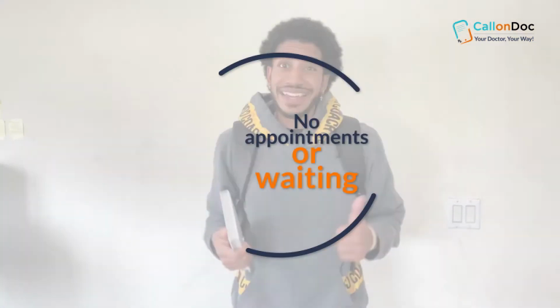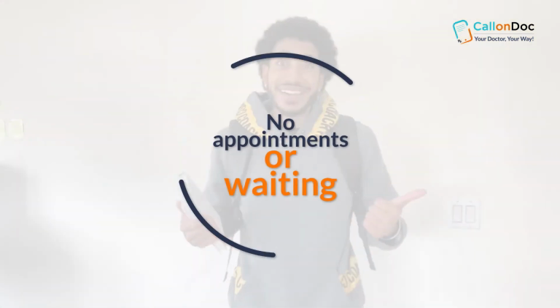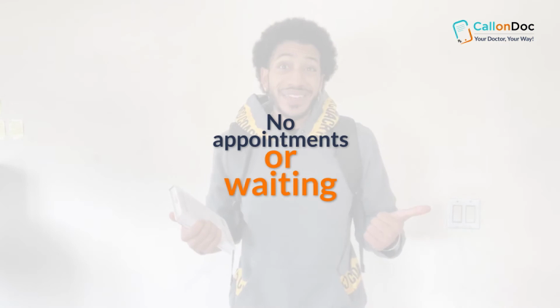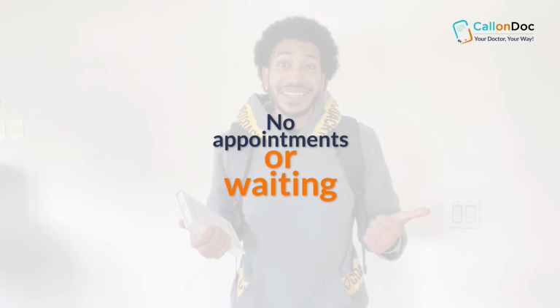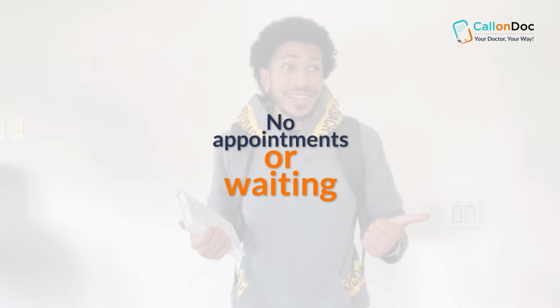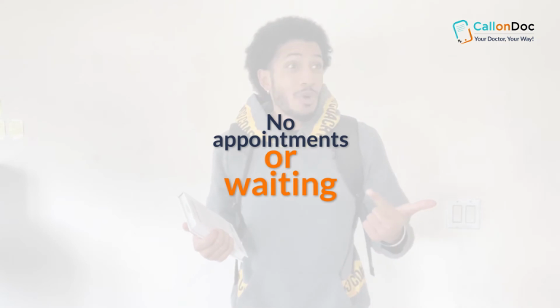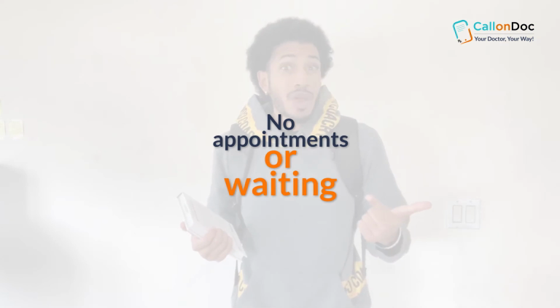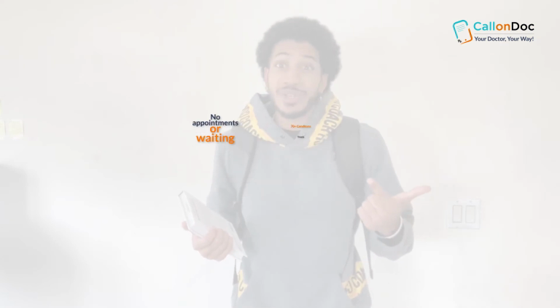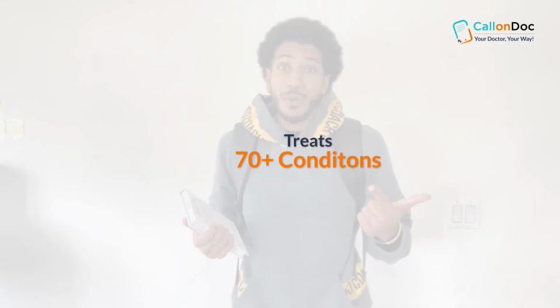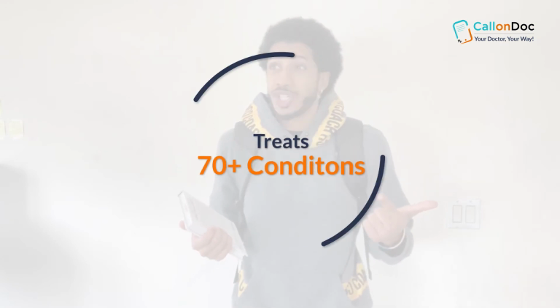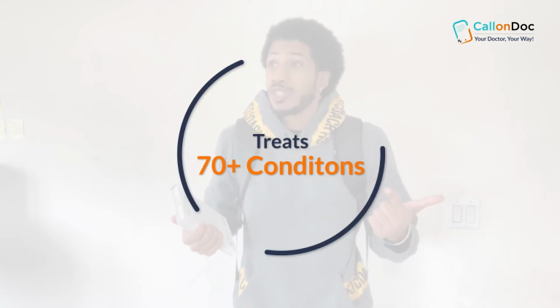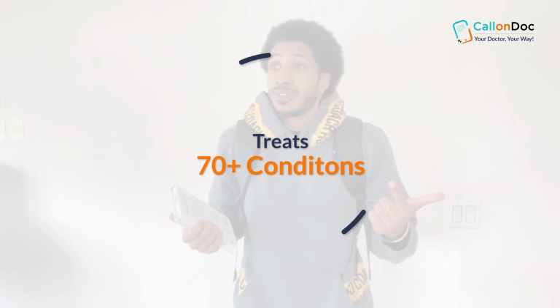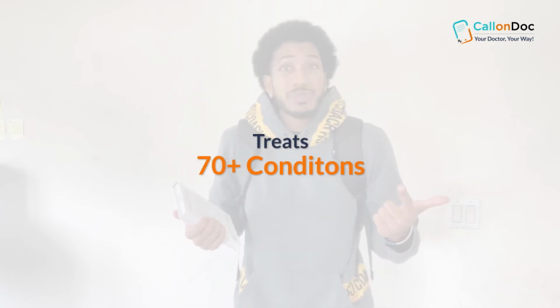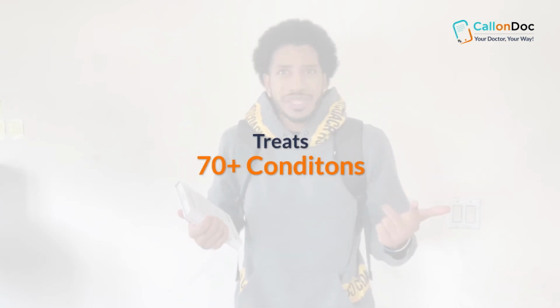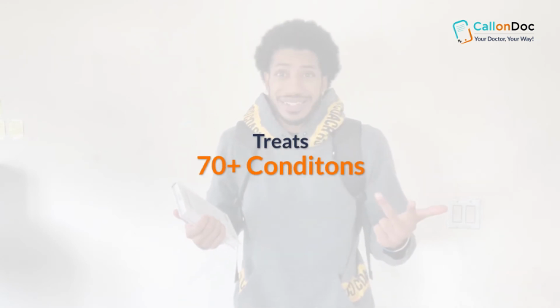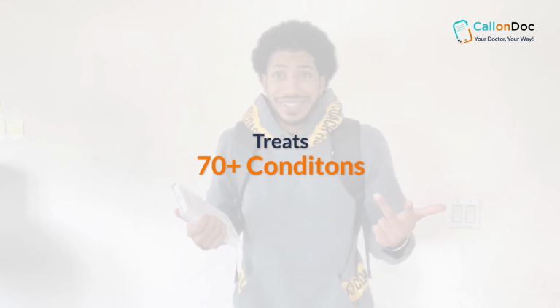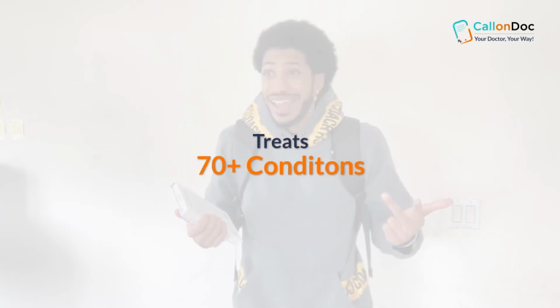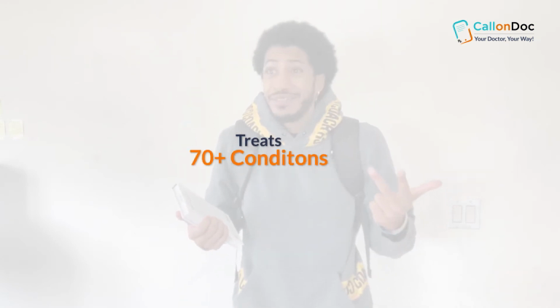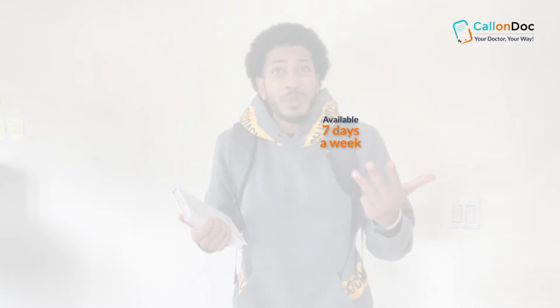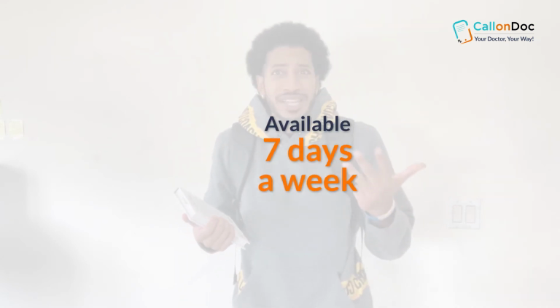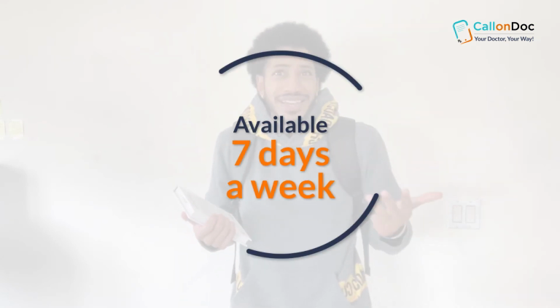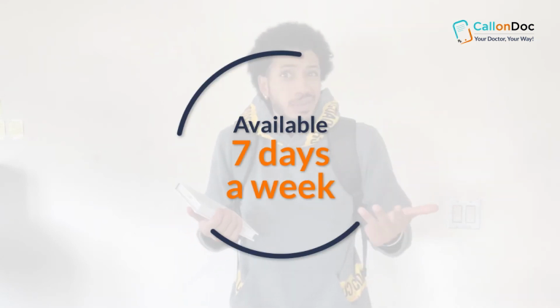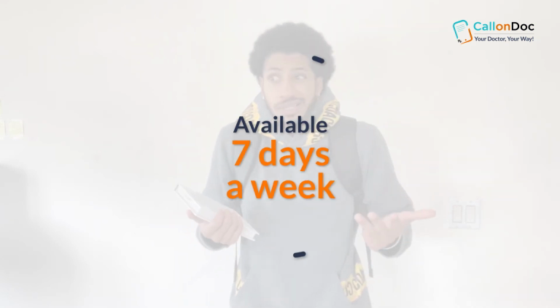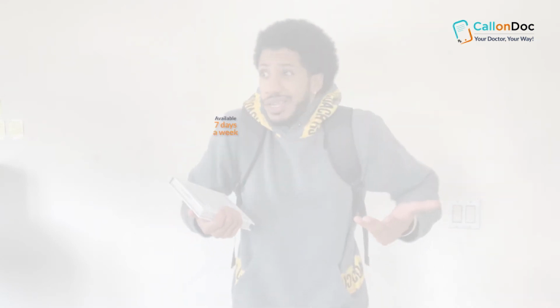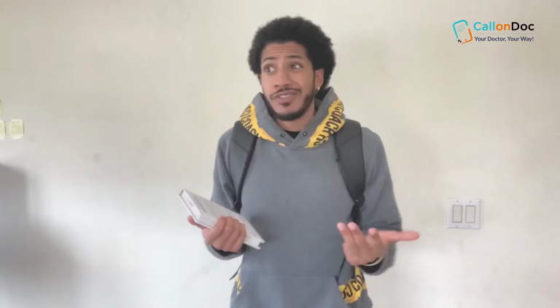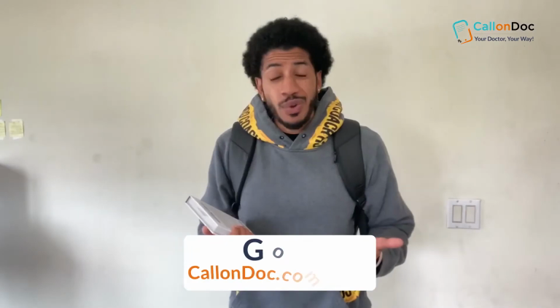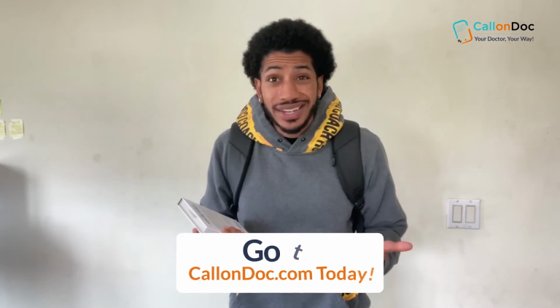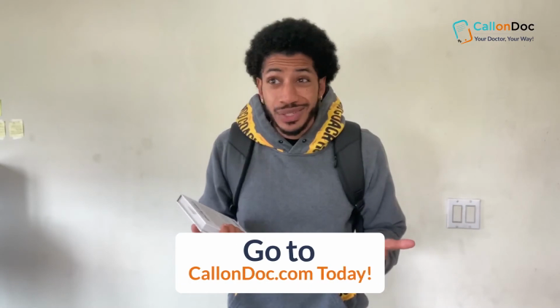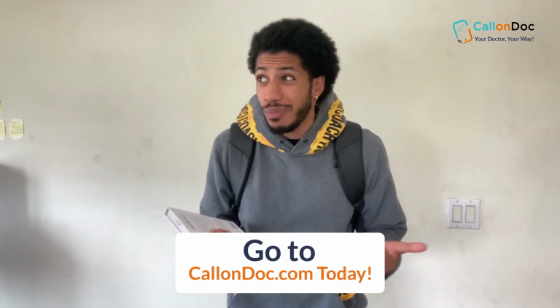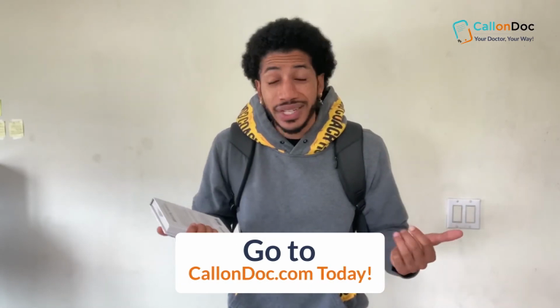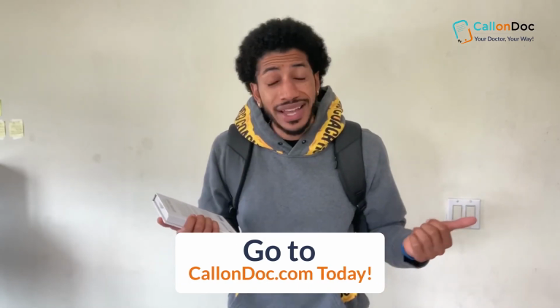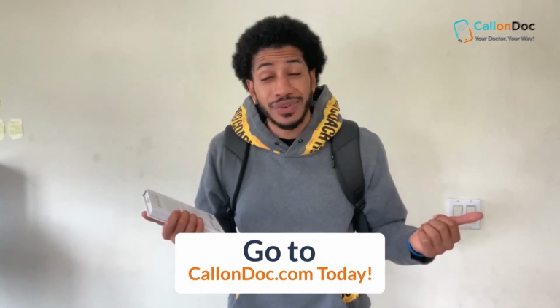Instant online care, no appointments, no waiting, treats over 70 plus conditions, and available seven days a week. For $20, what more can I ask for?